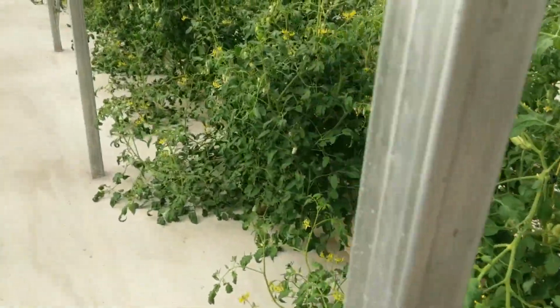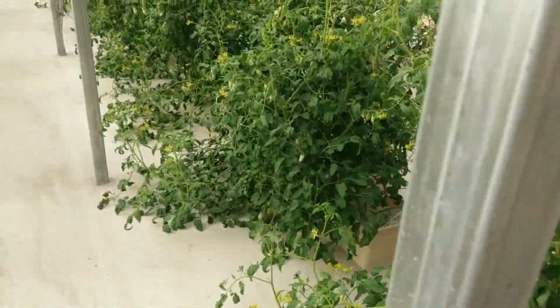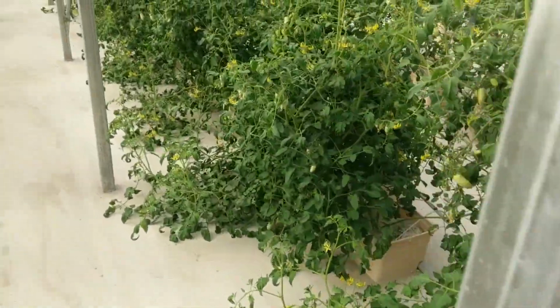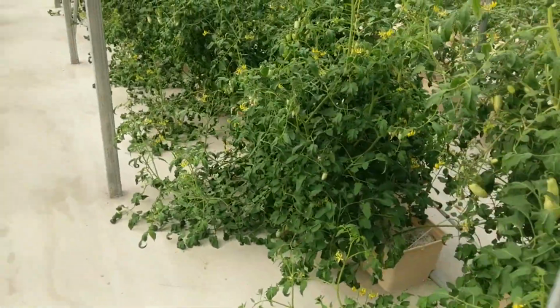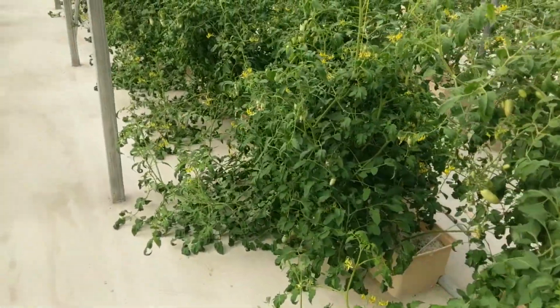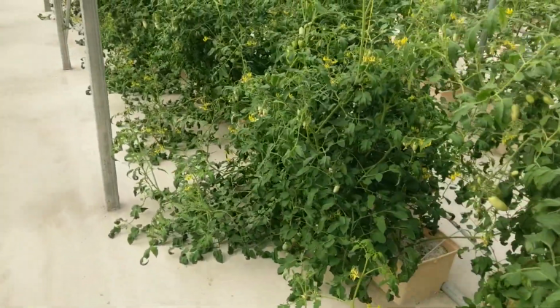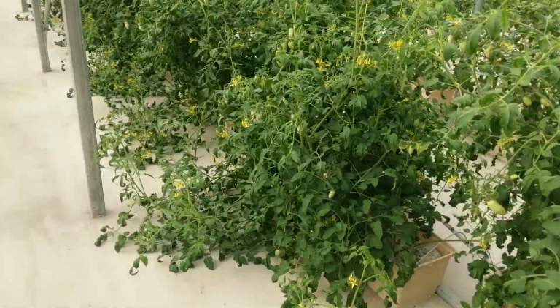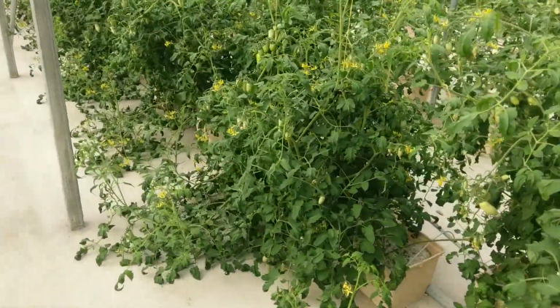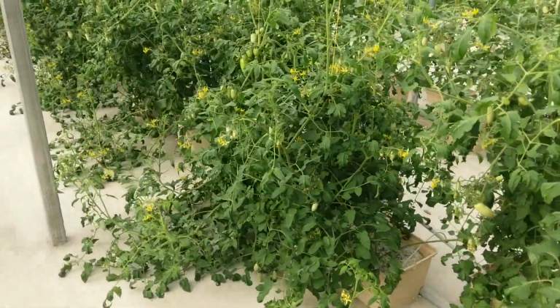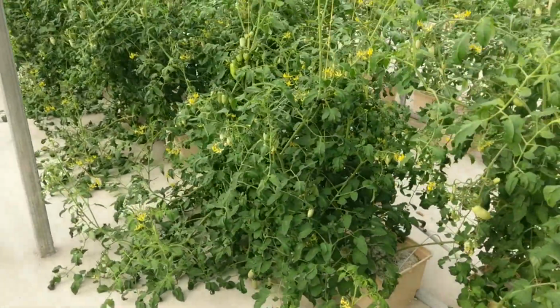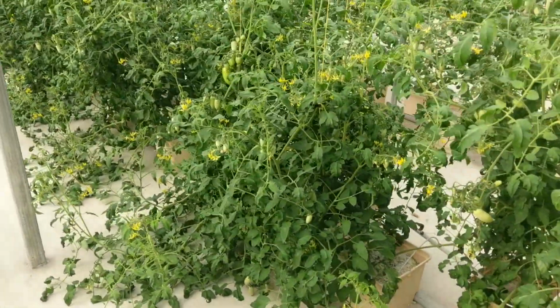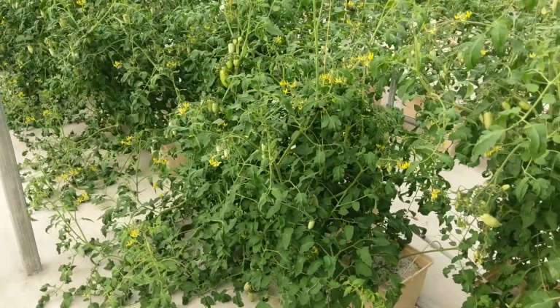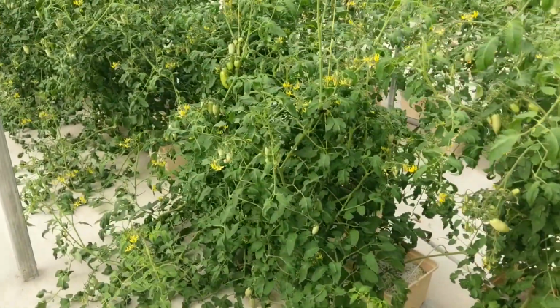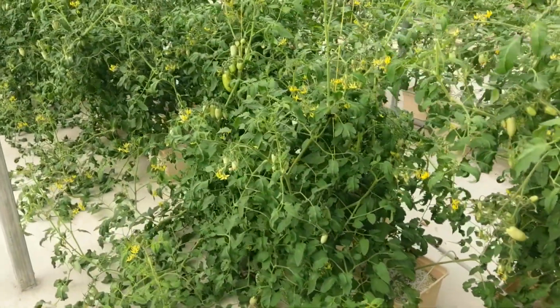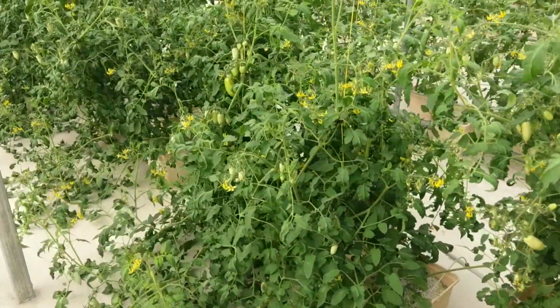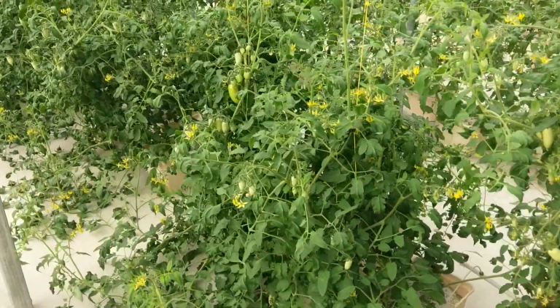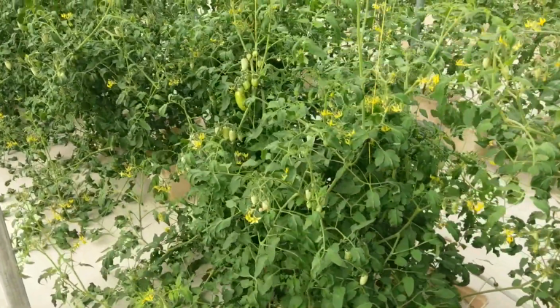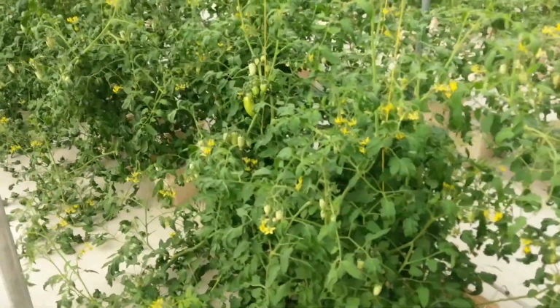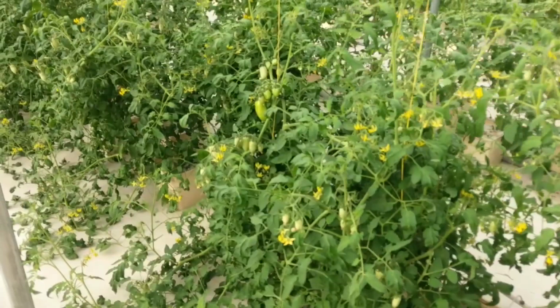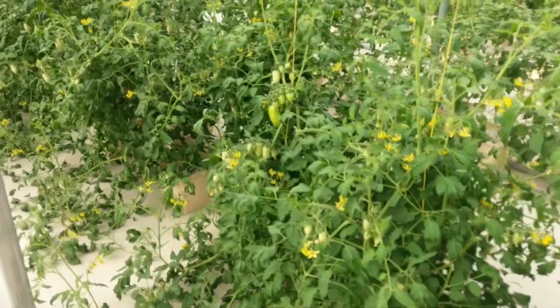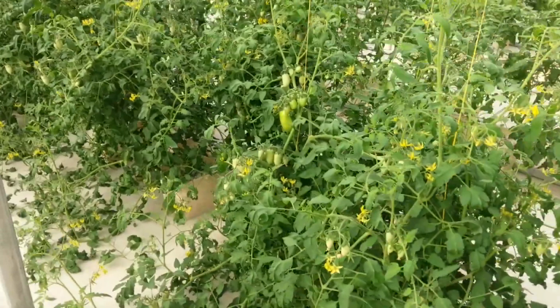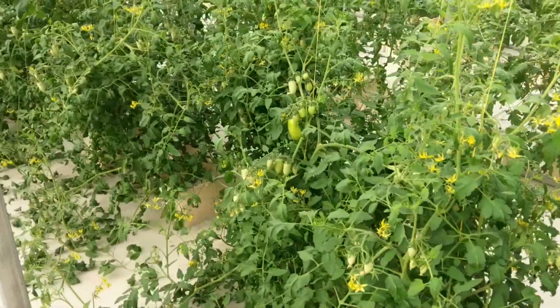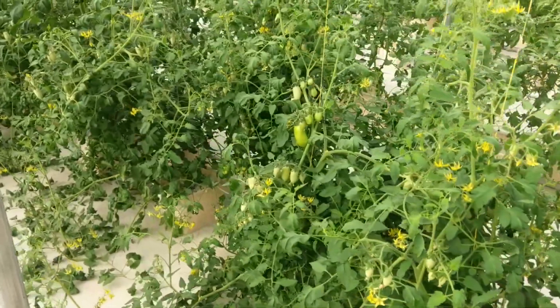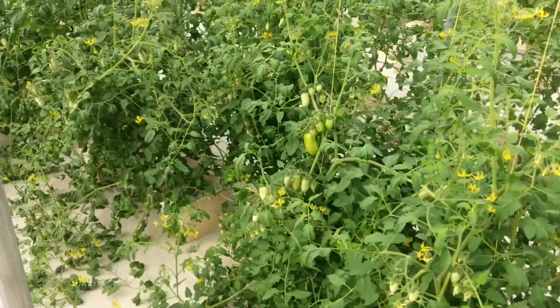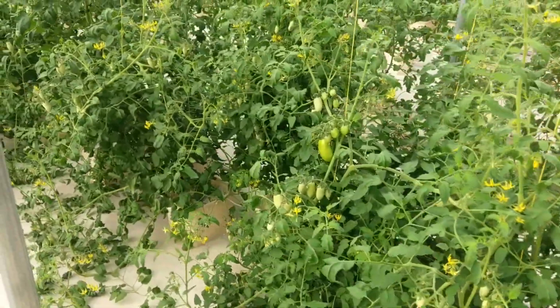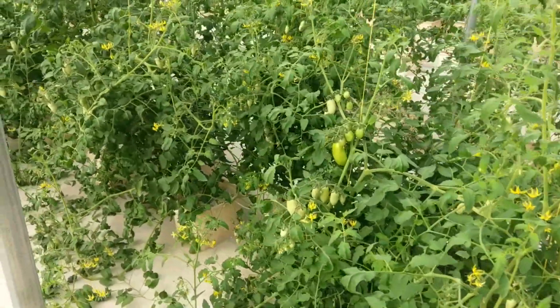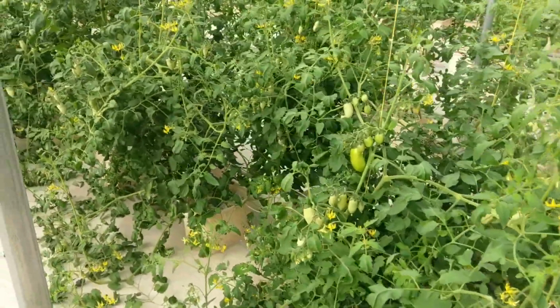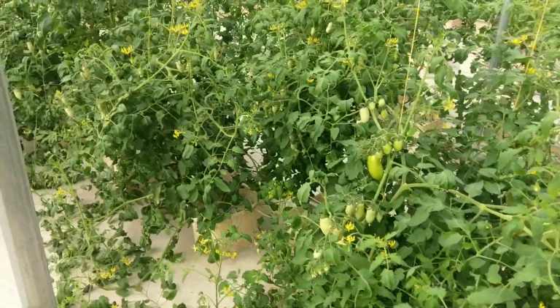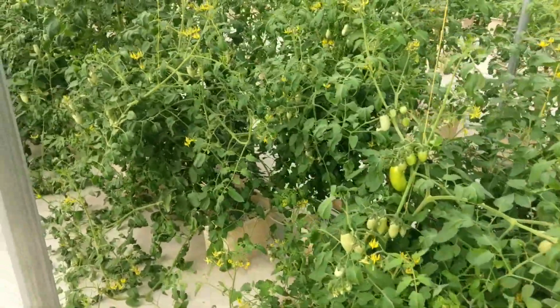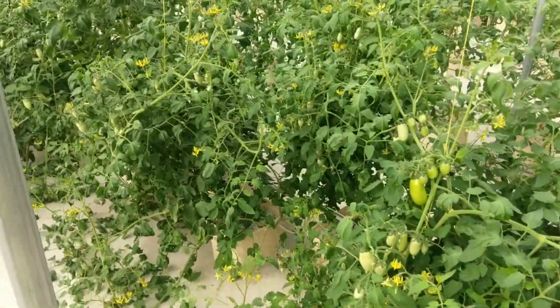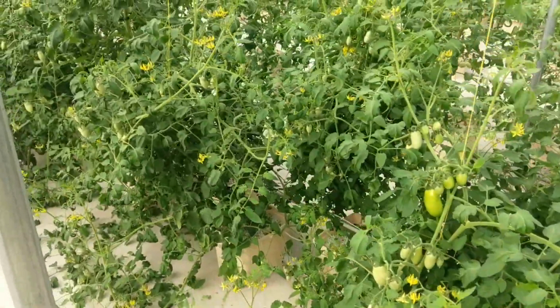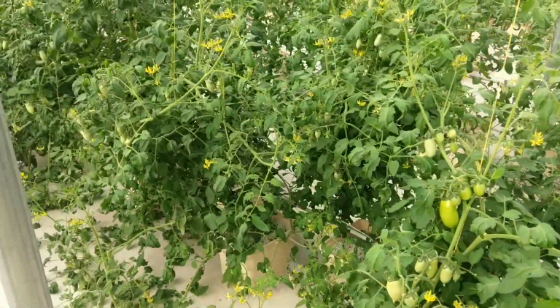Good morning, folks. Sunday morning here in the greenhouse. Thought I'd give you a little update on how things are growing.